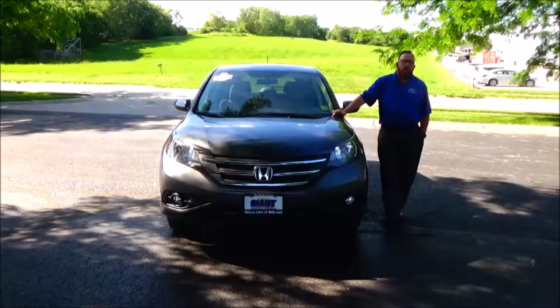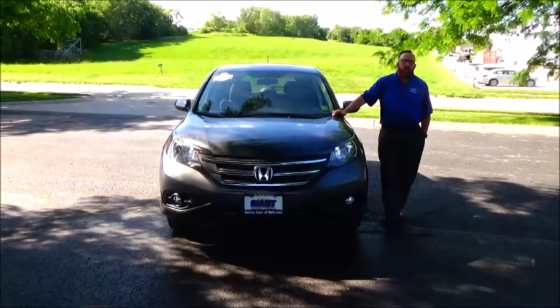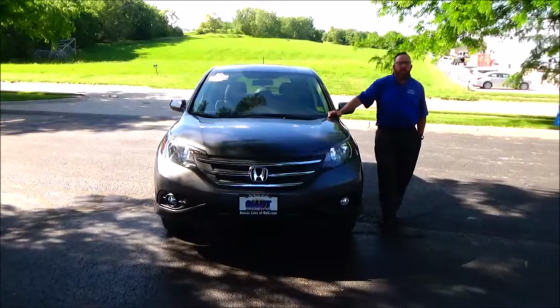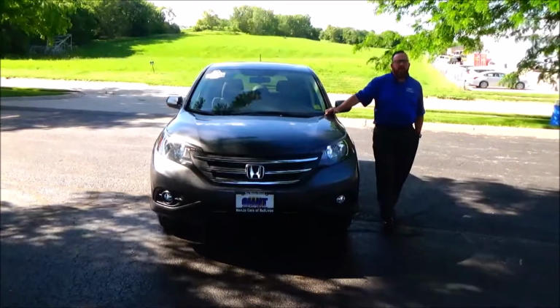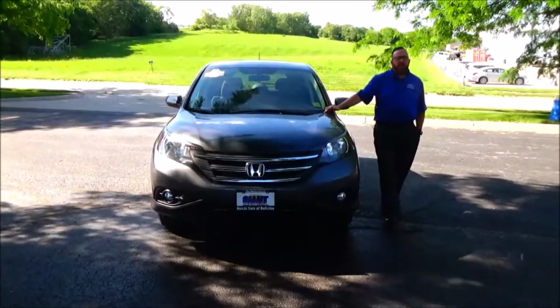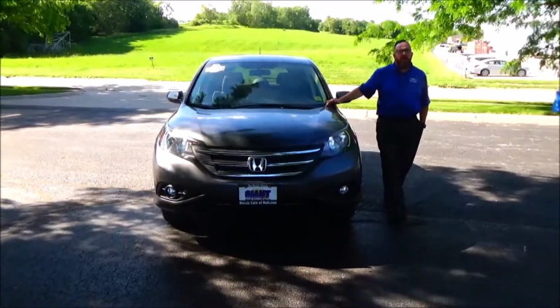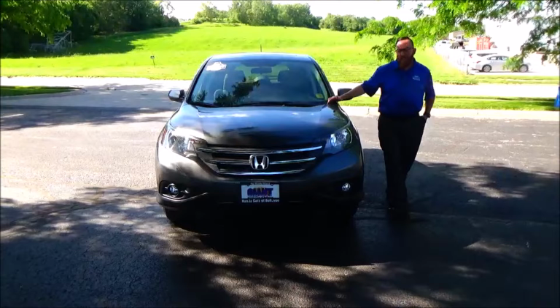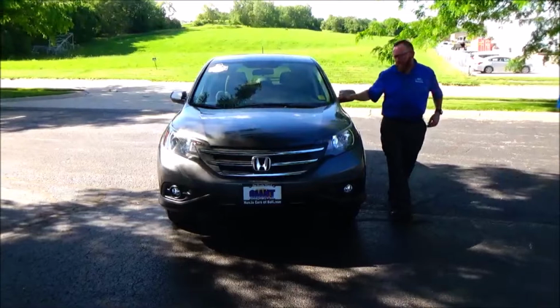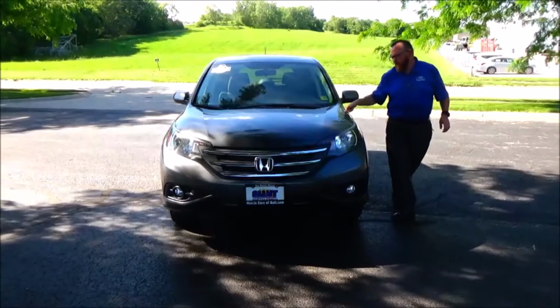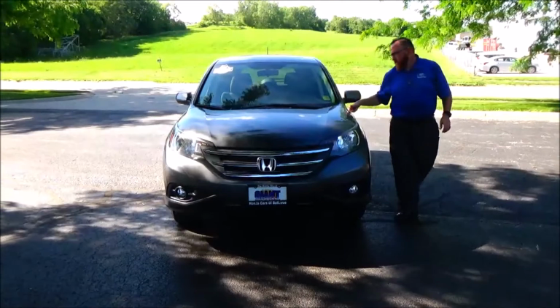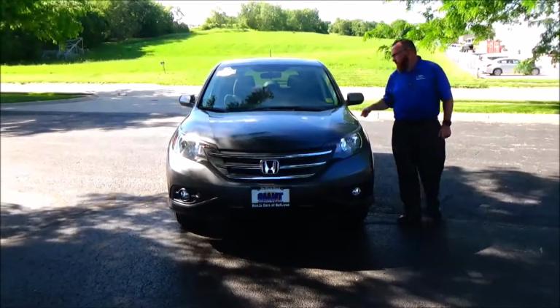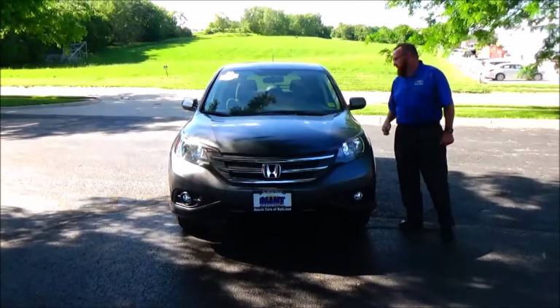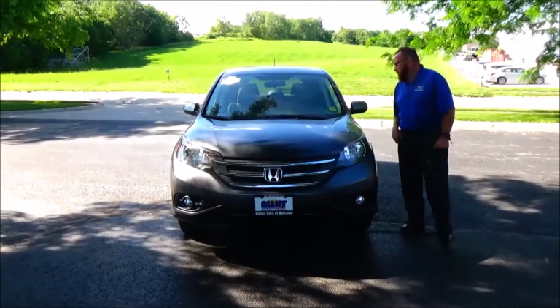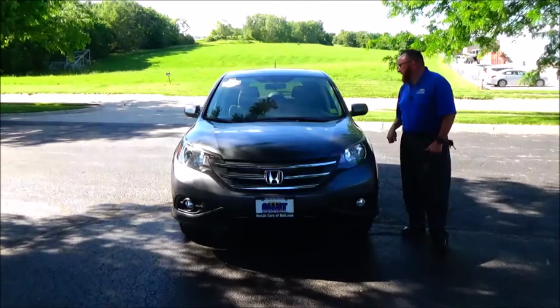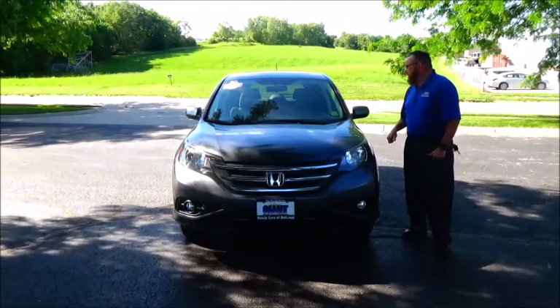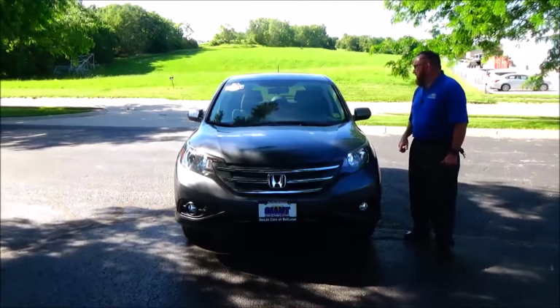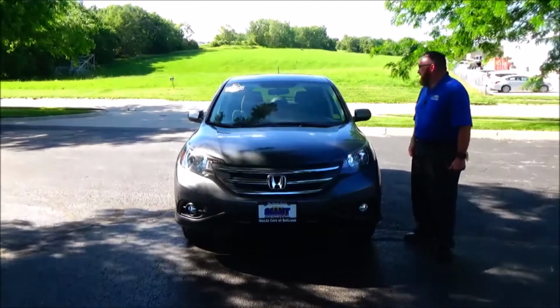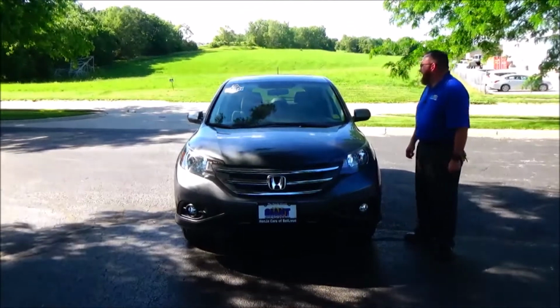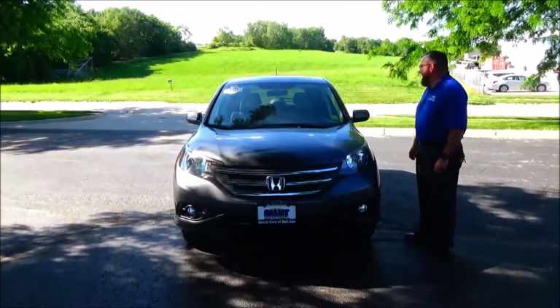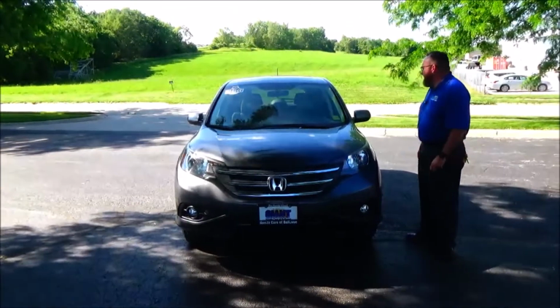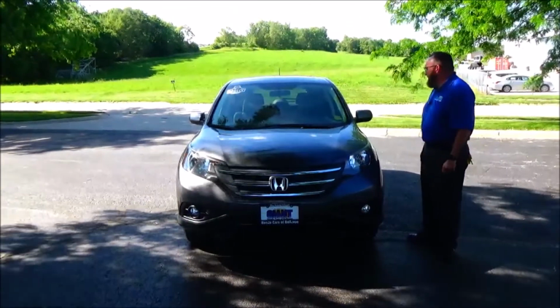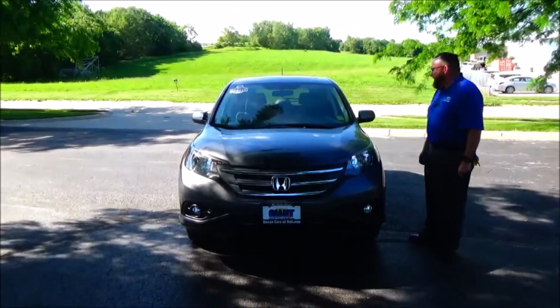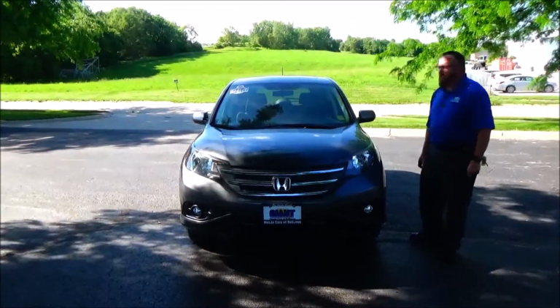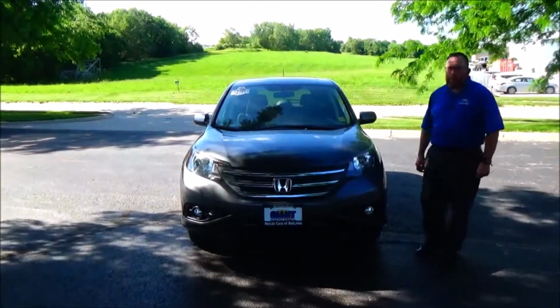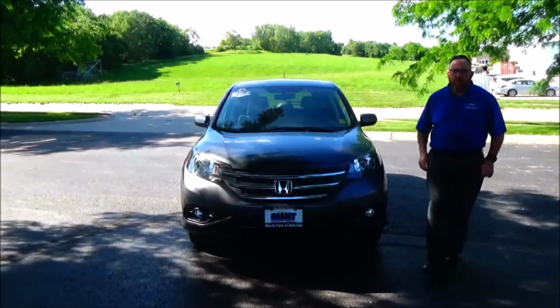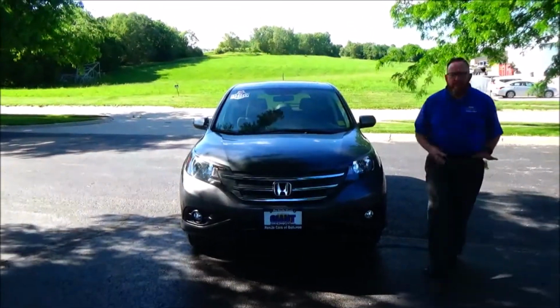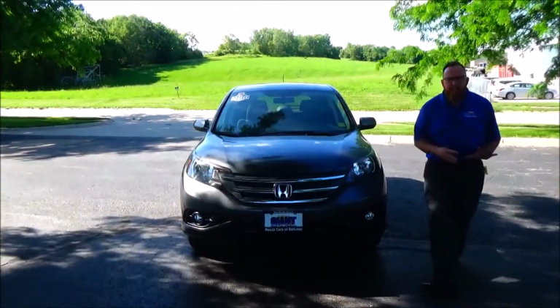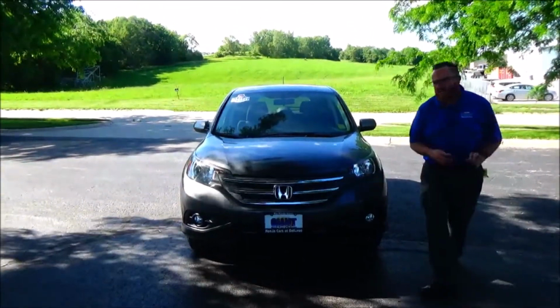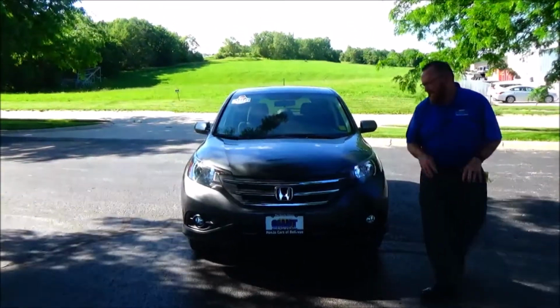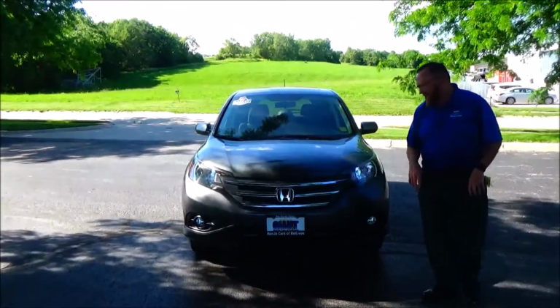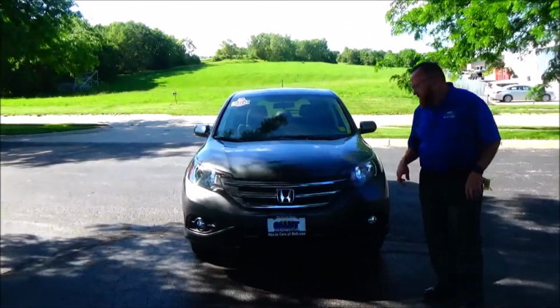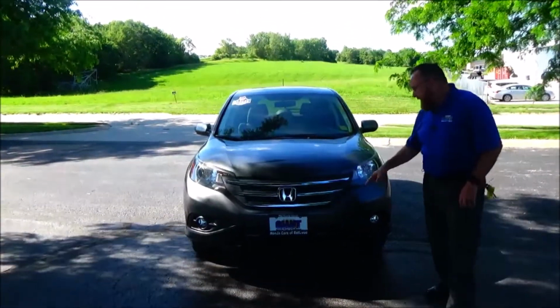Brian Kelly here for the Honda Giant, here to show you this 2012 Honda CR-V EX. Just came in on trade, it's got 99,000 miles.